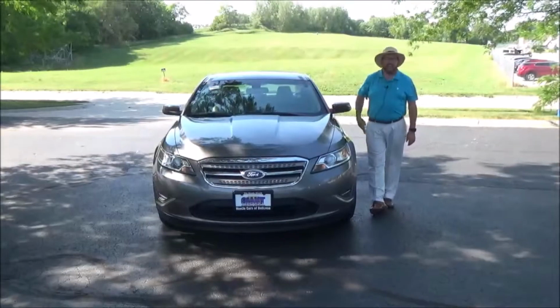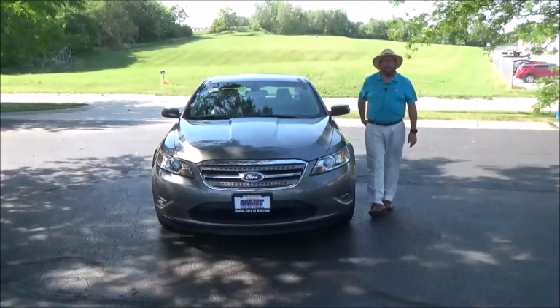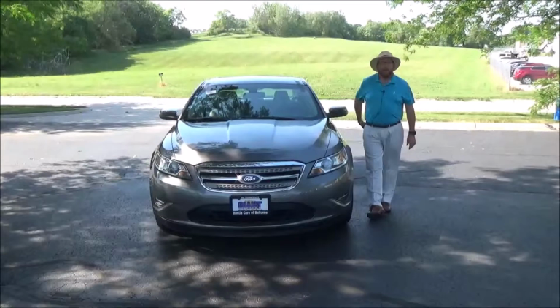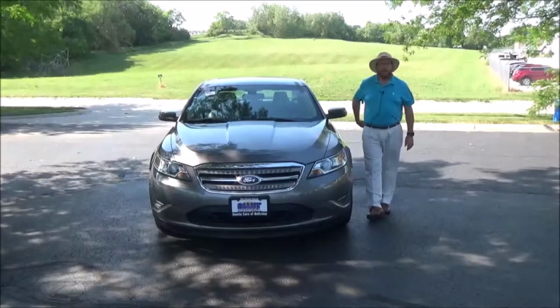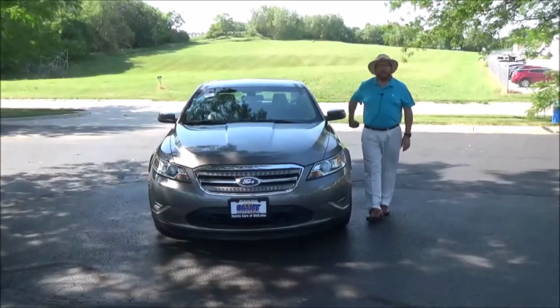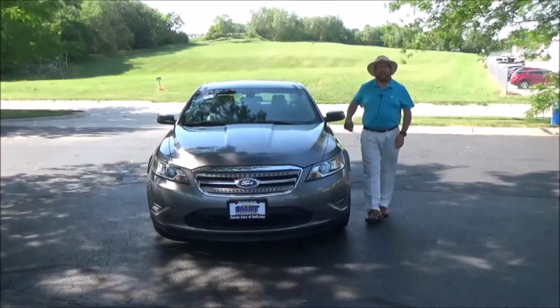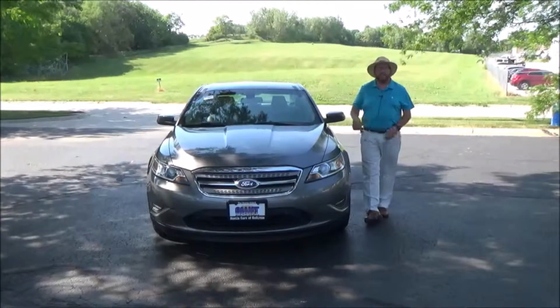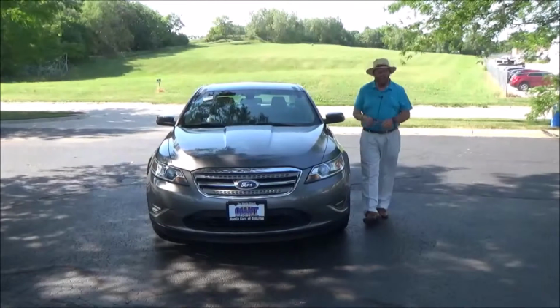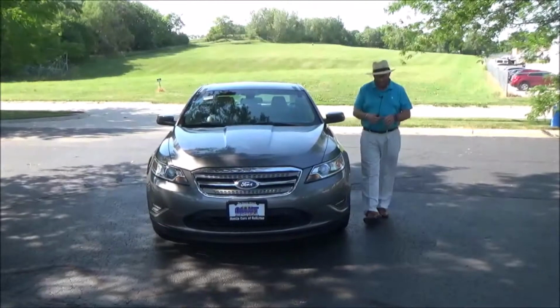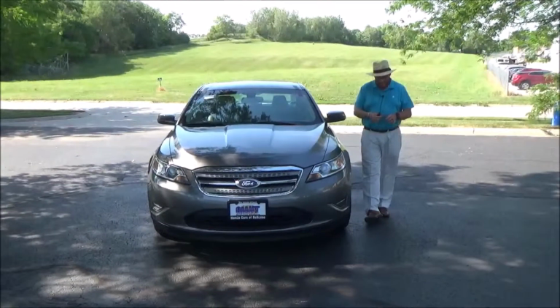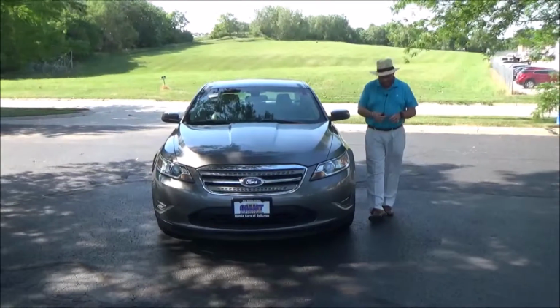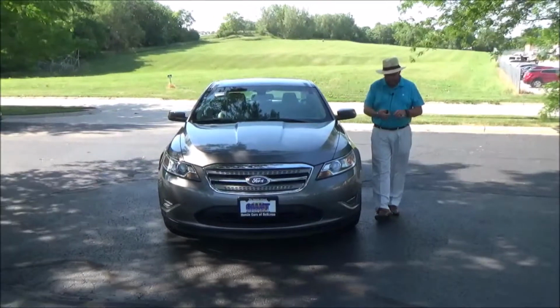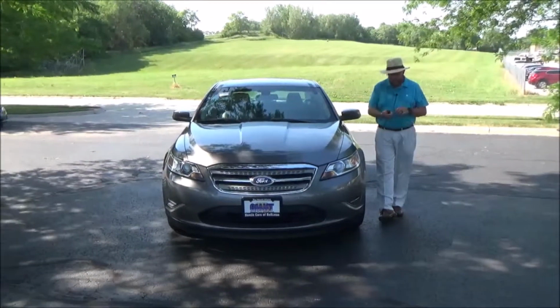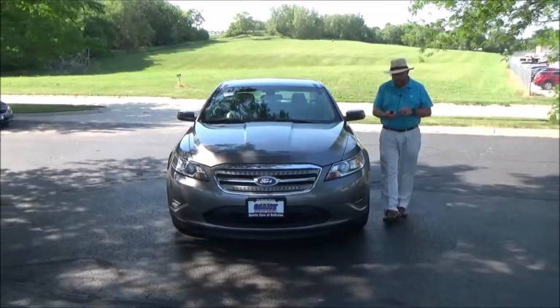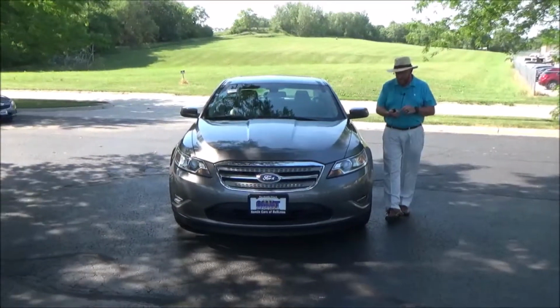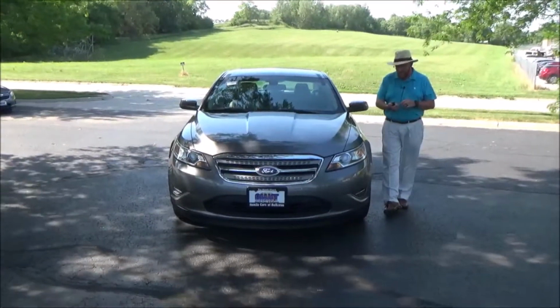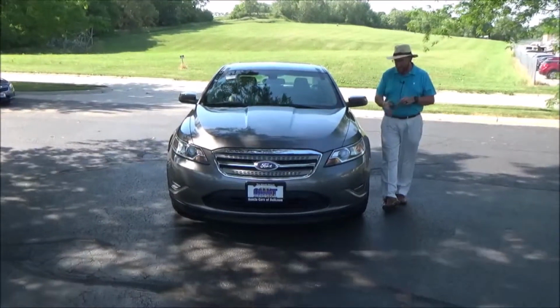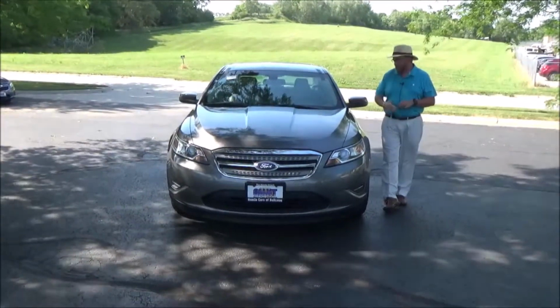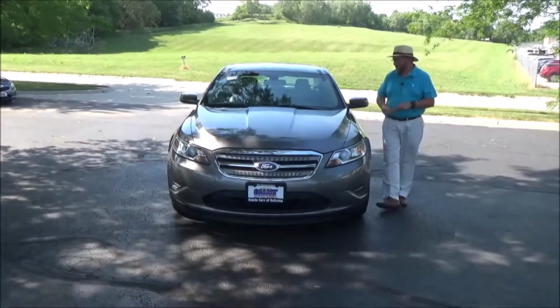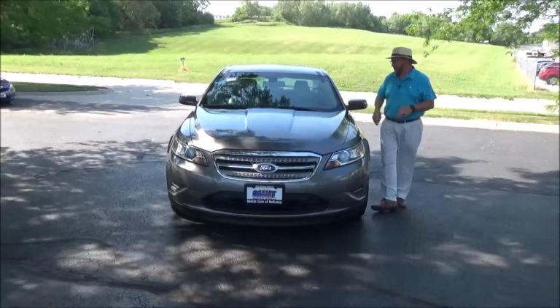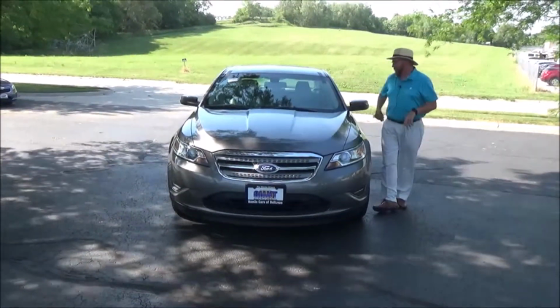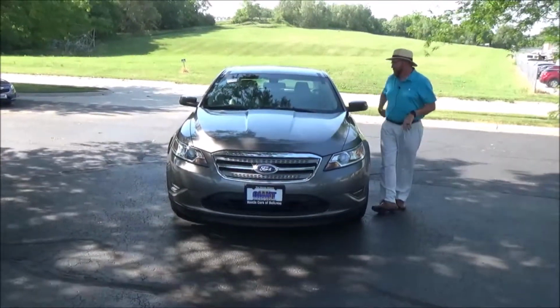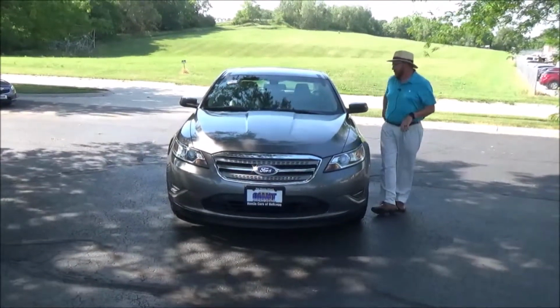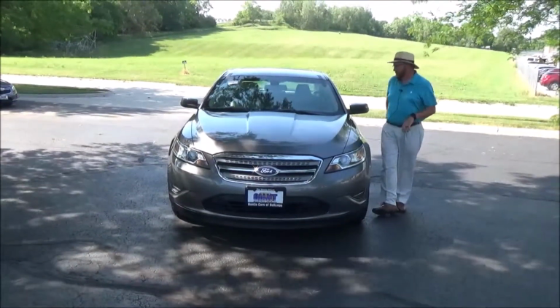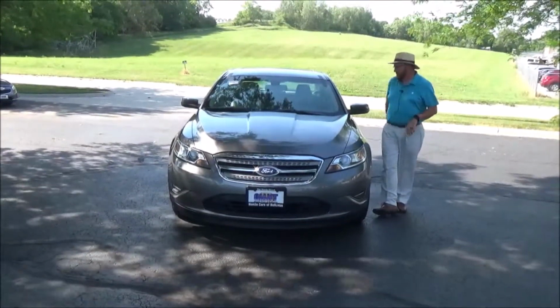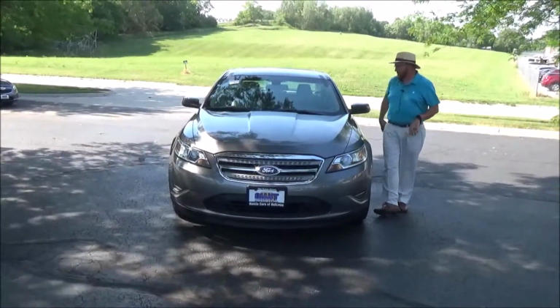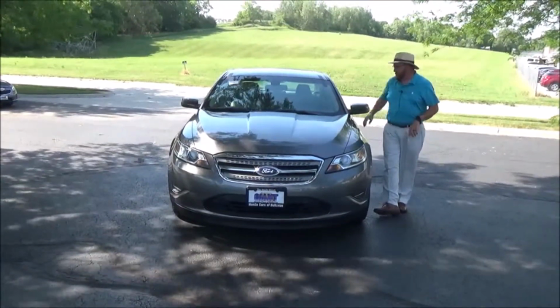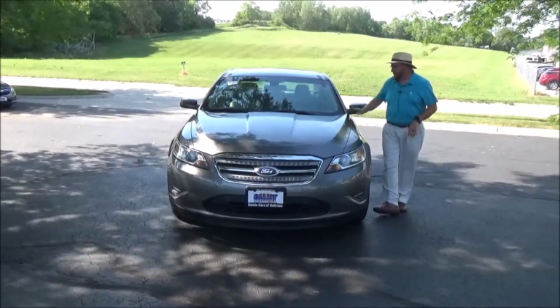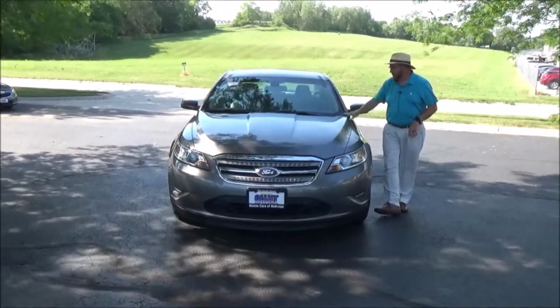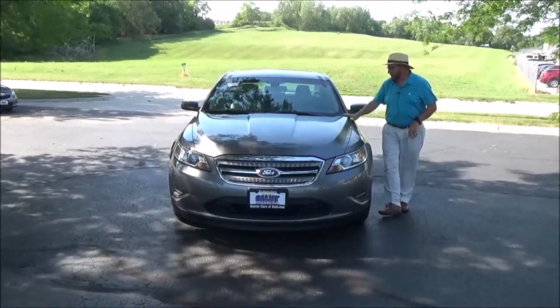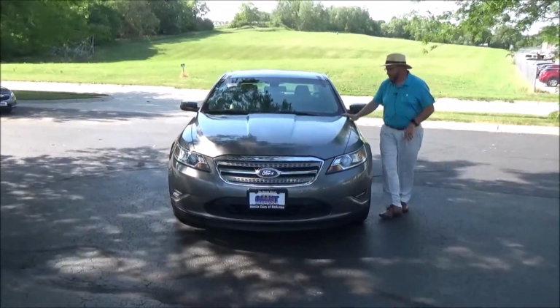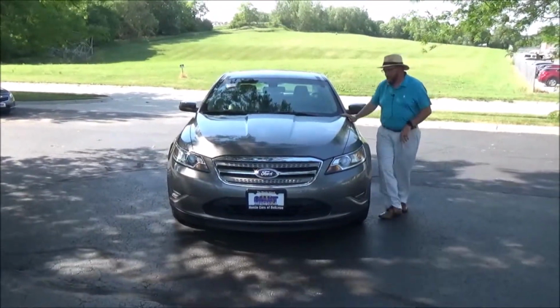Brian Kelly here for the Honda Giant, here to show you this 2011 Ford Taurus. Just came in on trade.